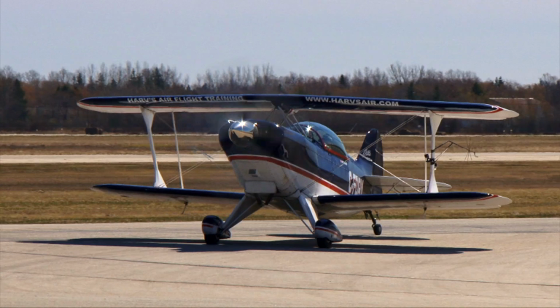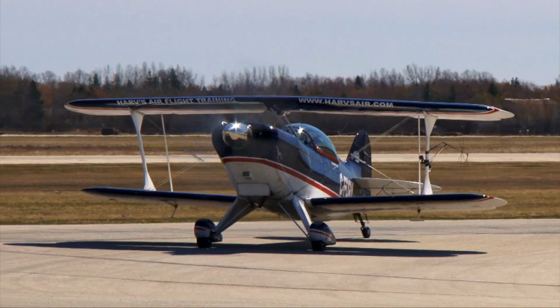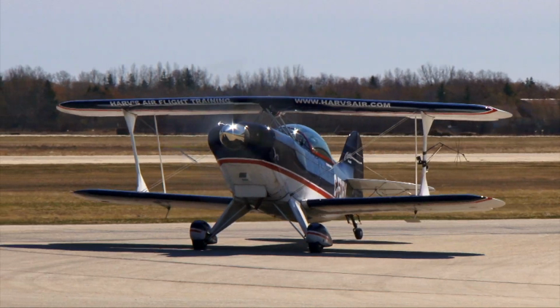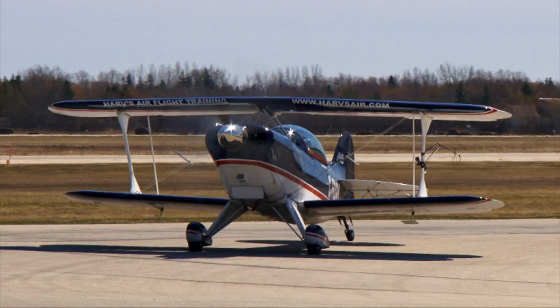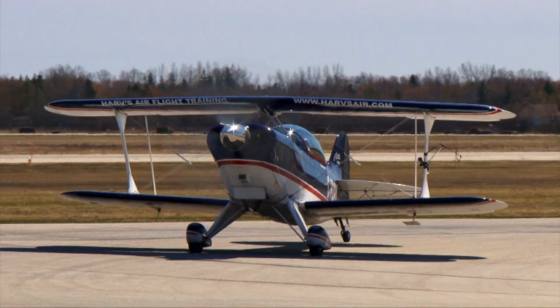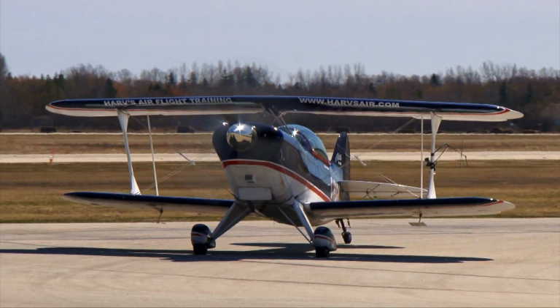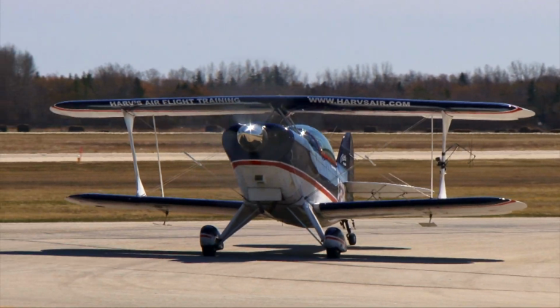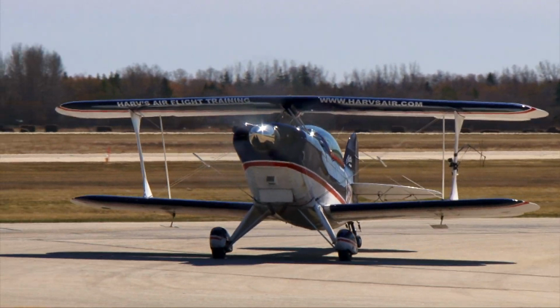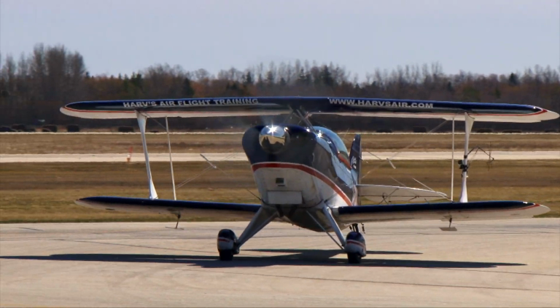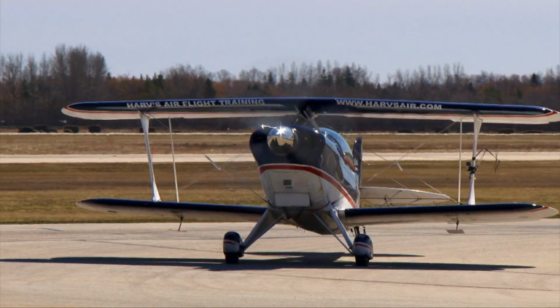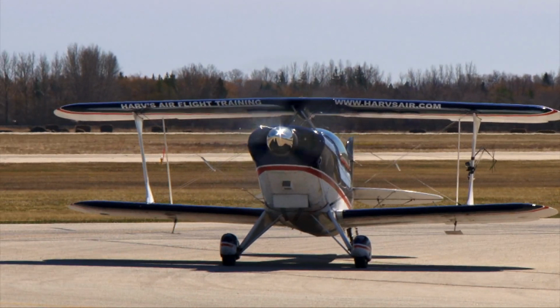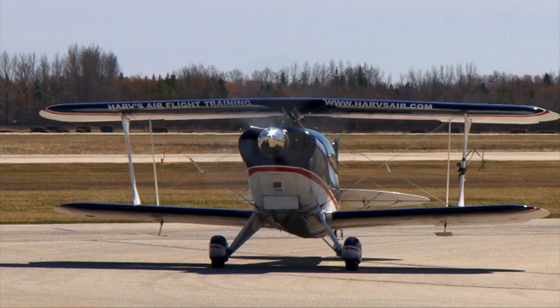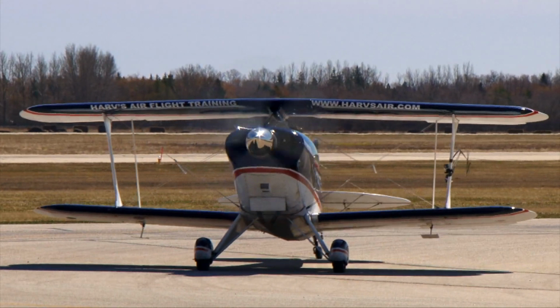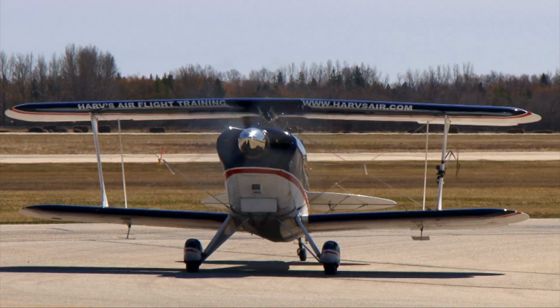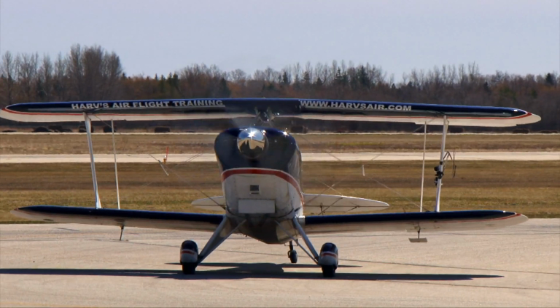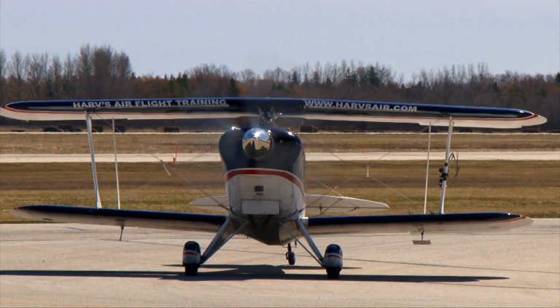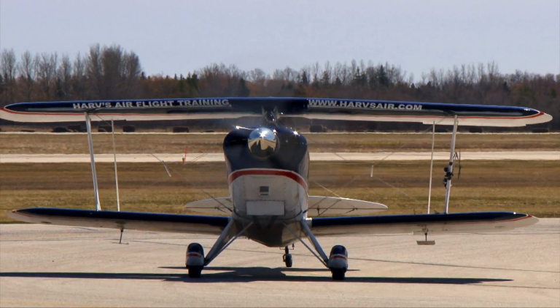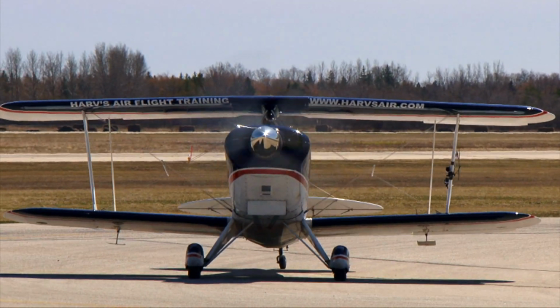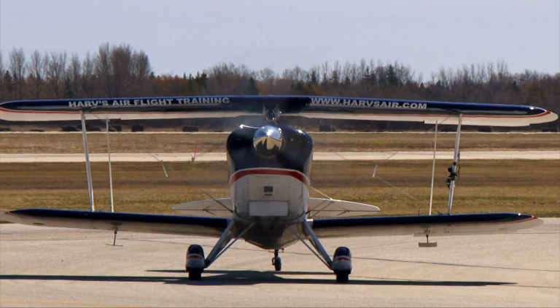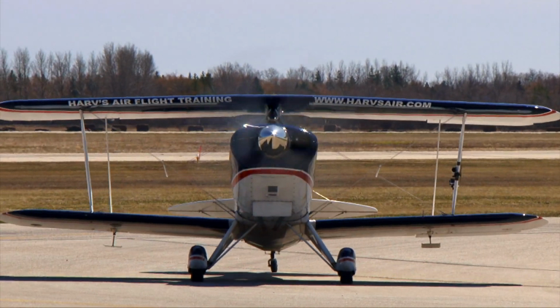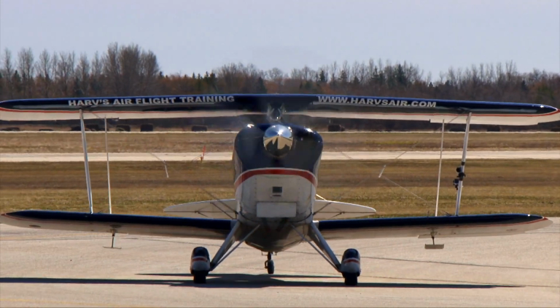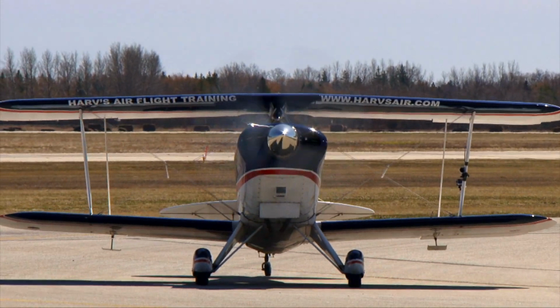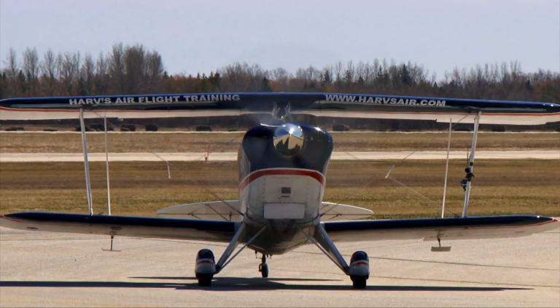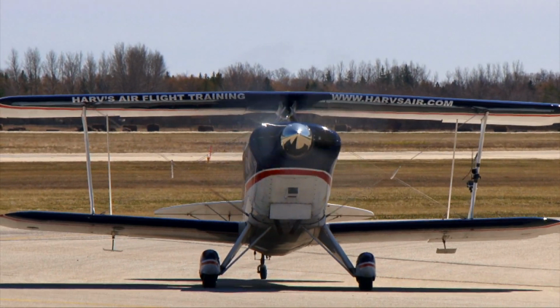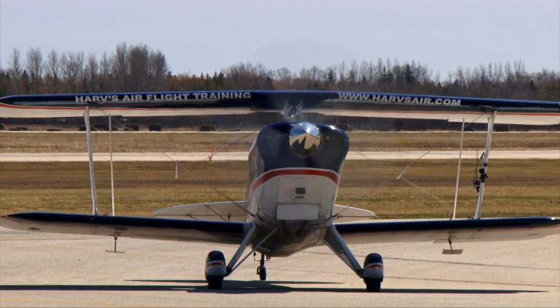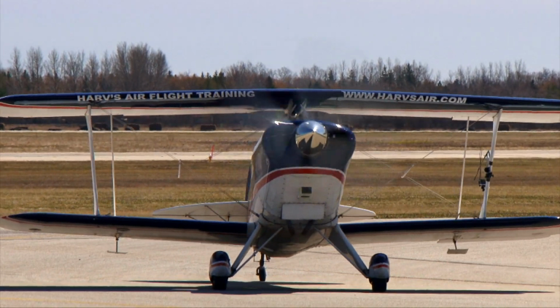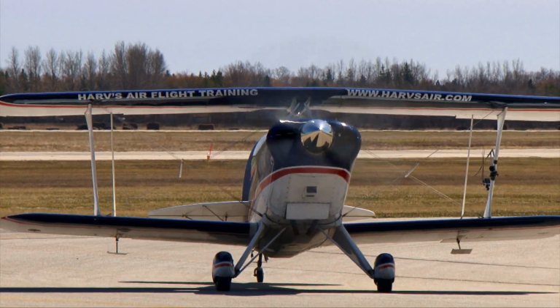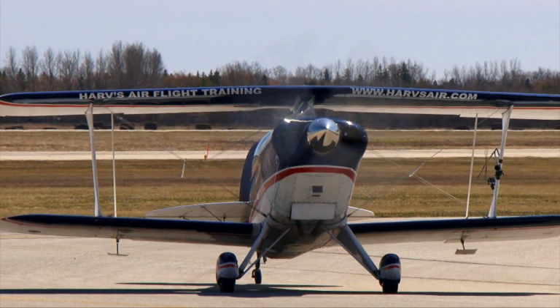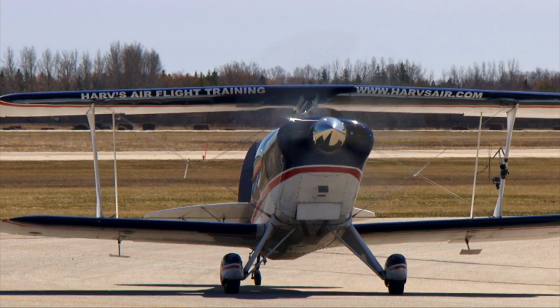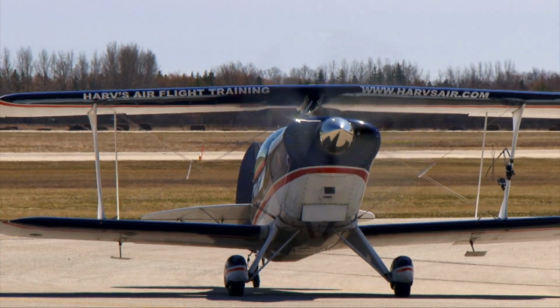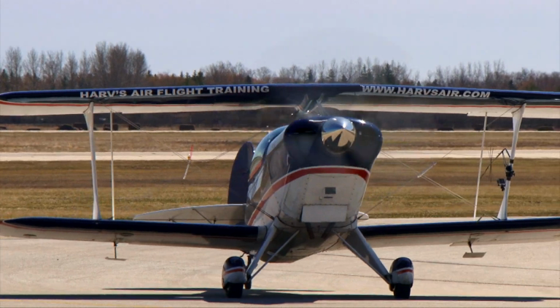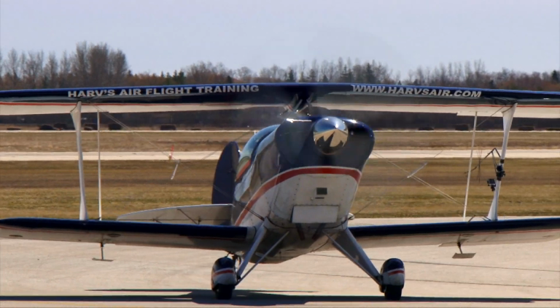Without a doubt, this was the hardest airplane I've ever learned to land. As soon as you straighten out, you are blind.